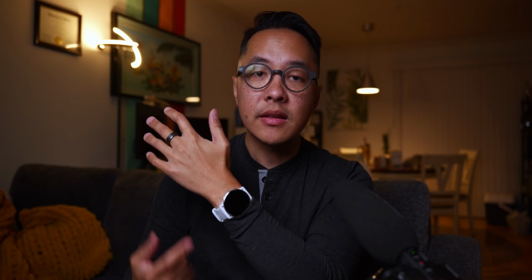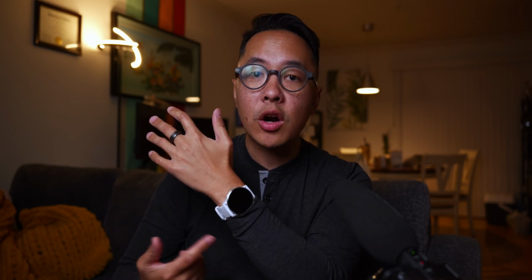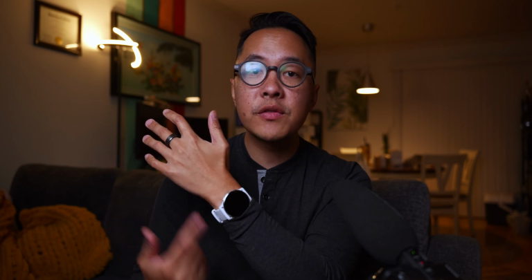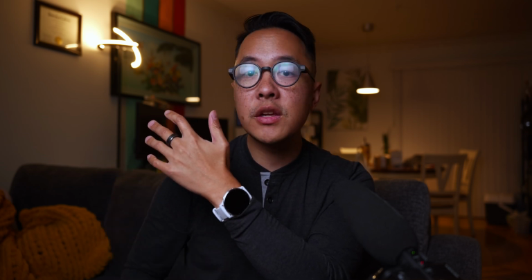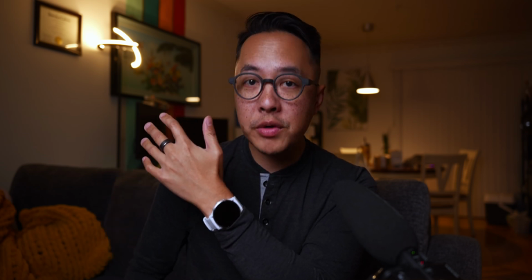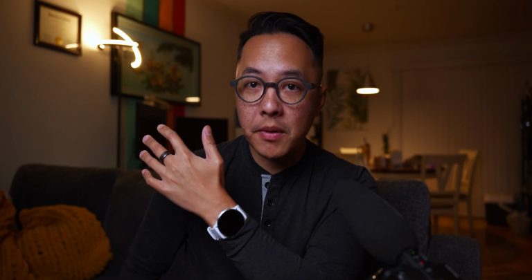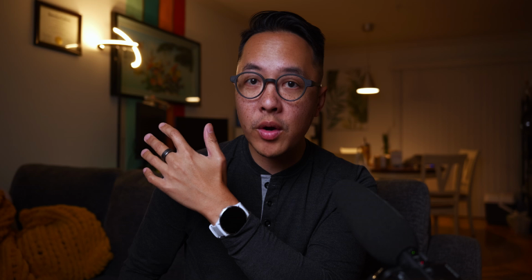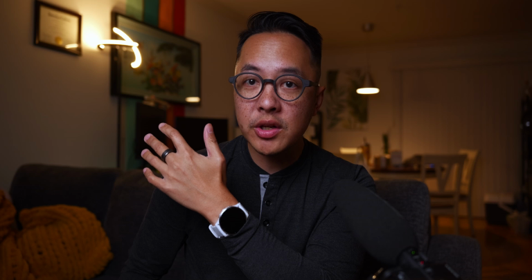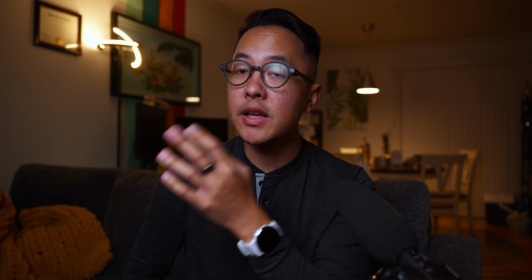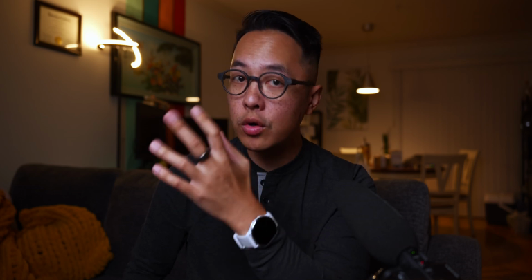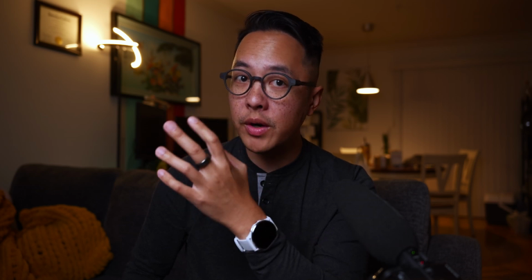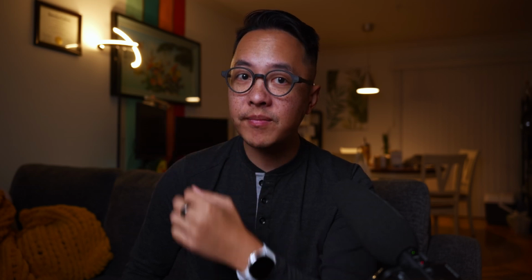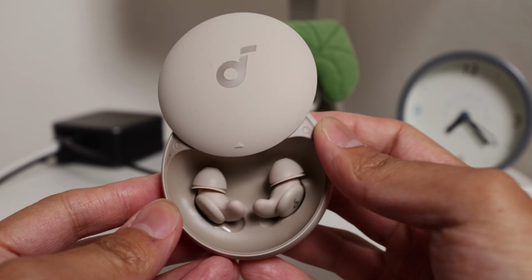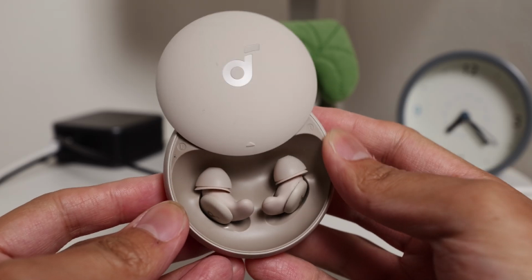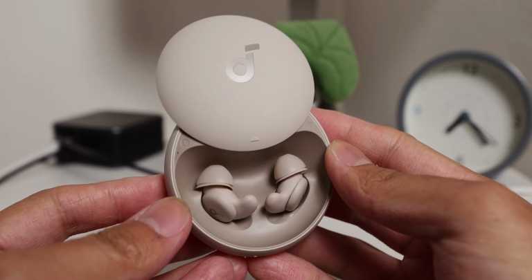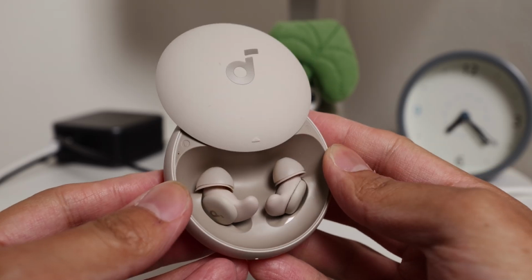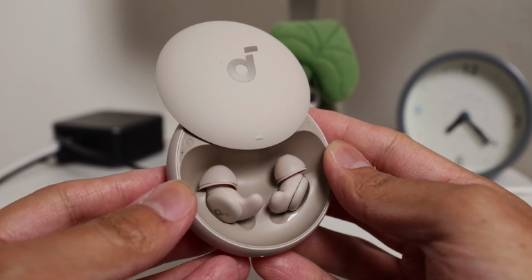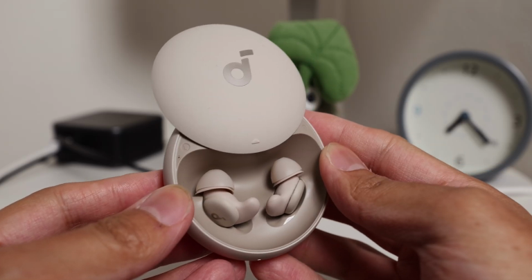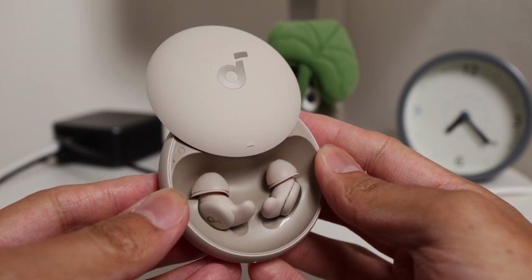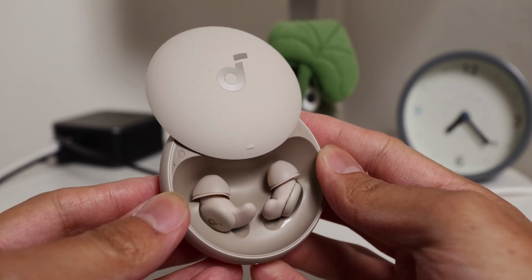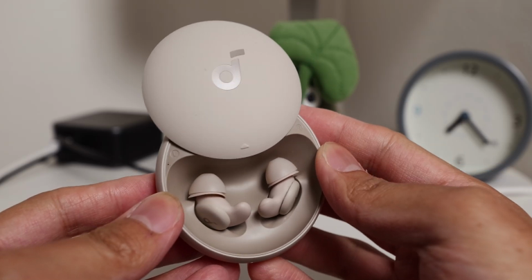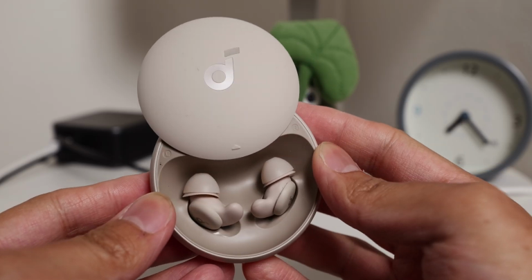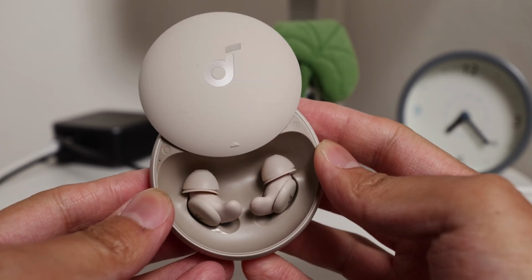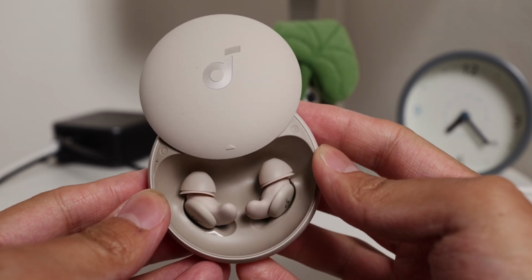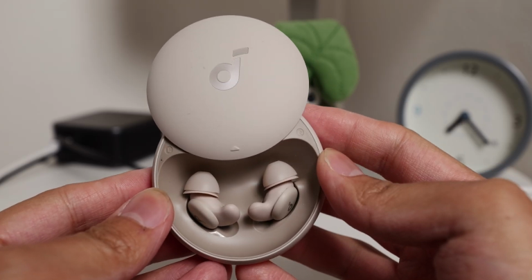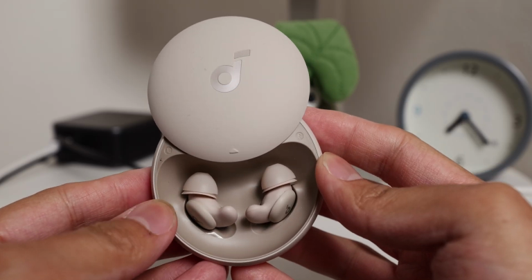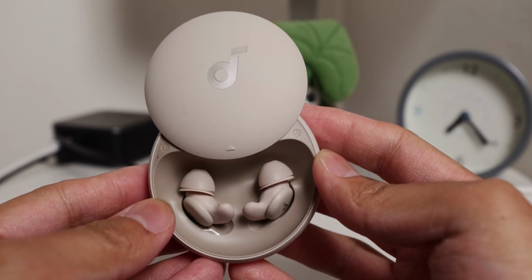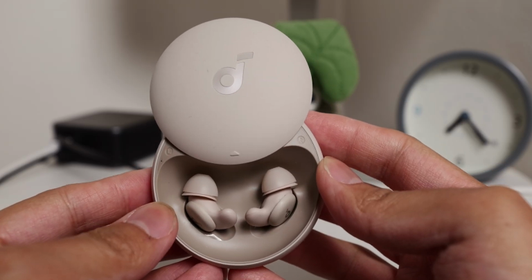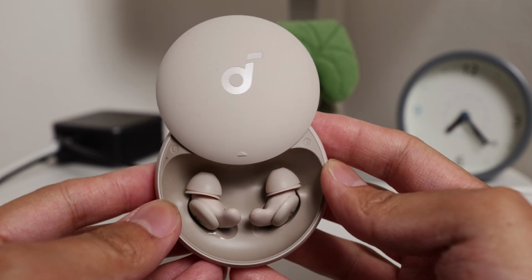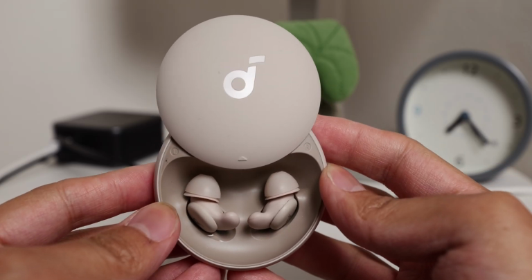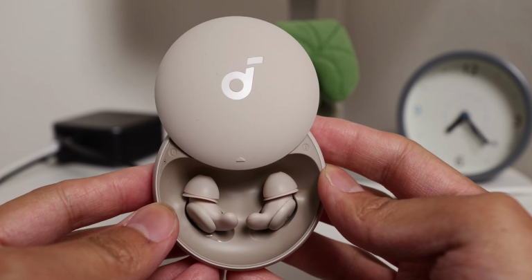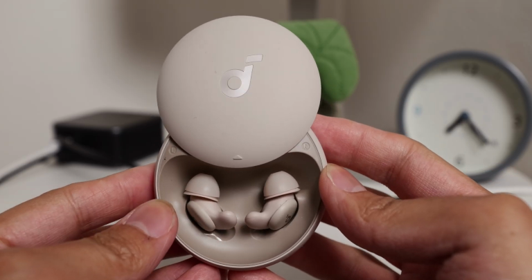The Garmin Venue 3 smartwatch, the Oura Ring, and the newest addition to my sleep routine, the Soundcore Sleep A20 earbuds.